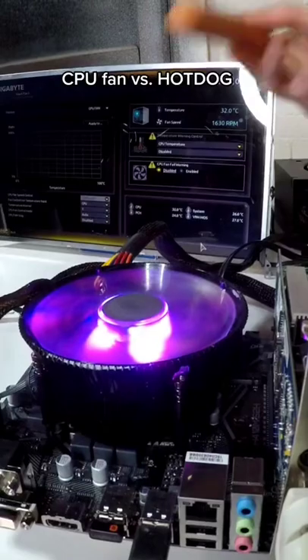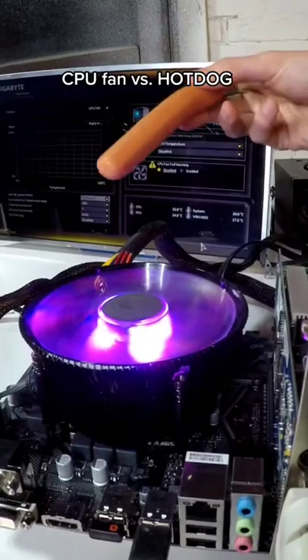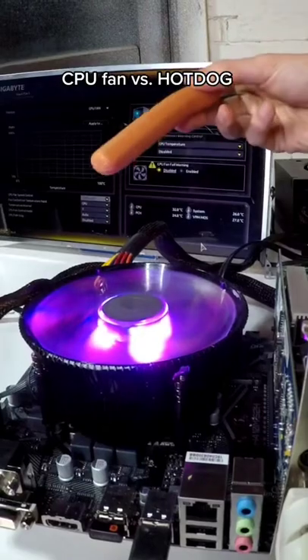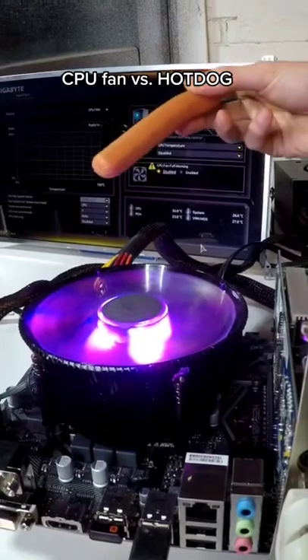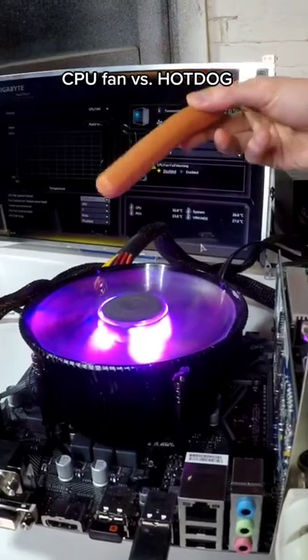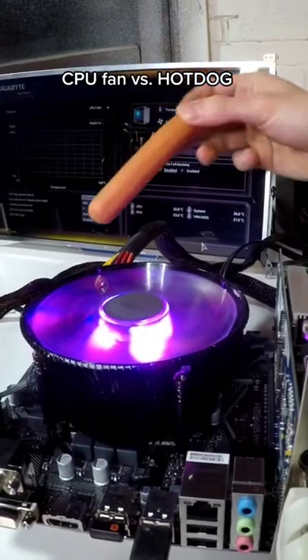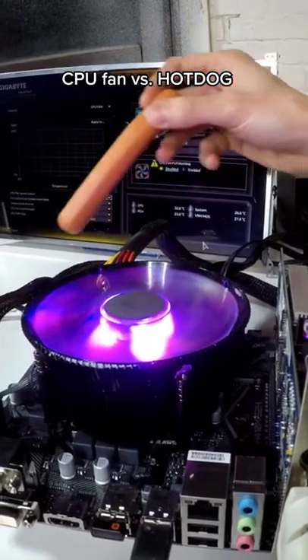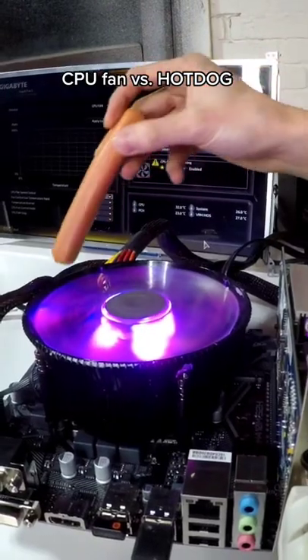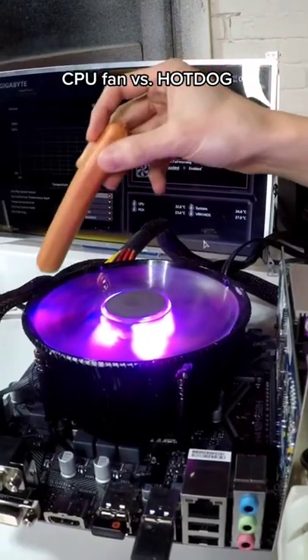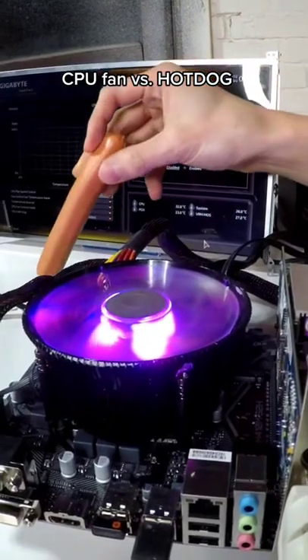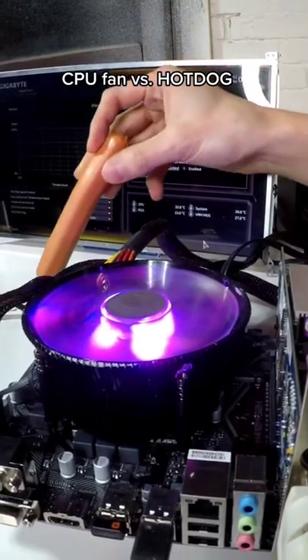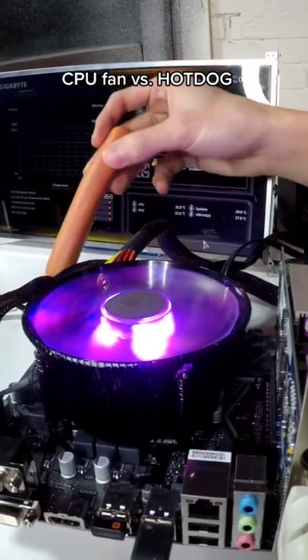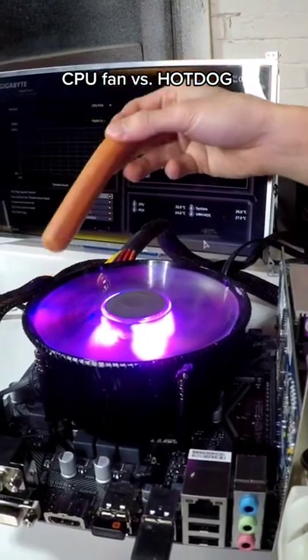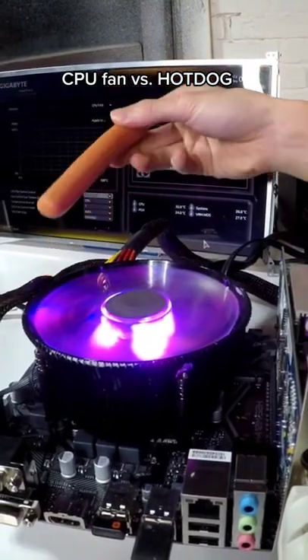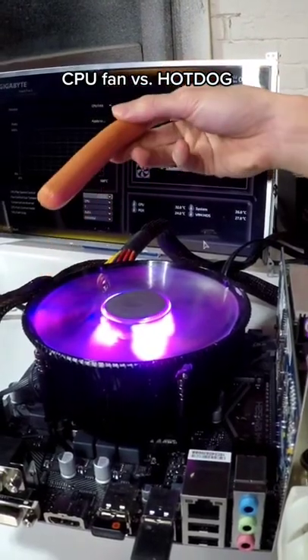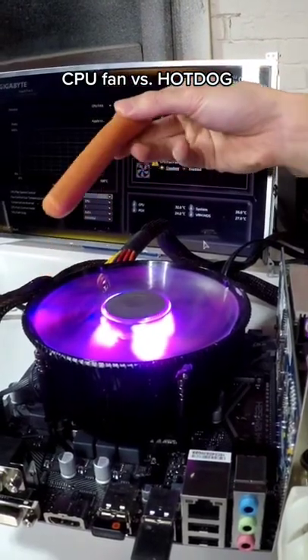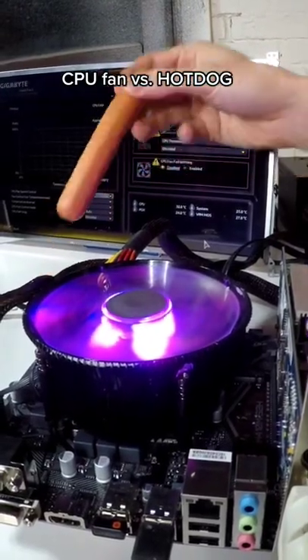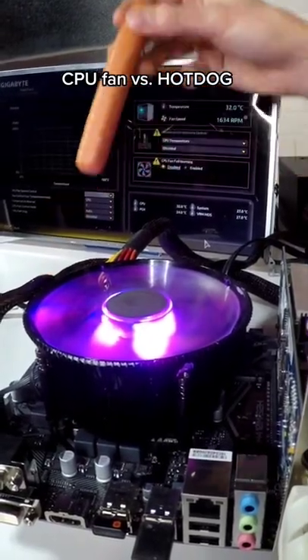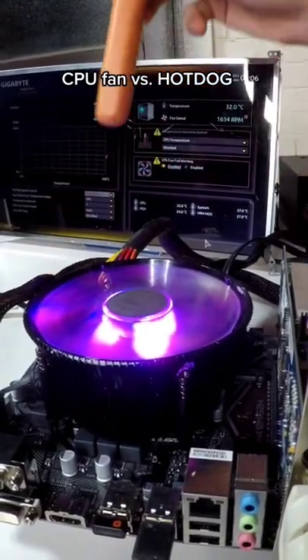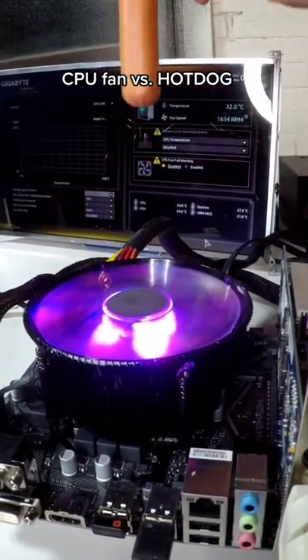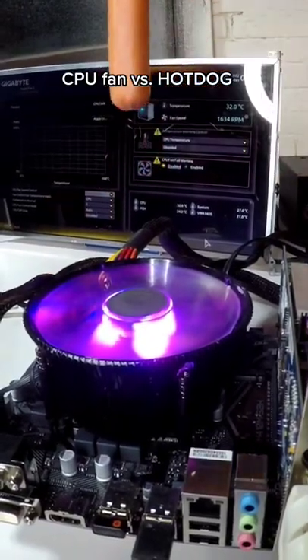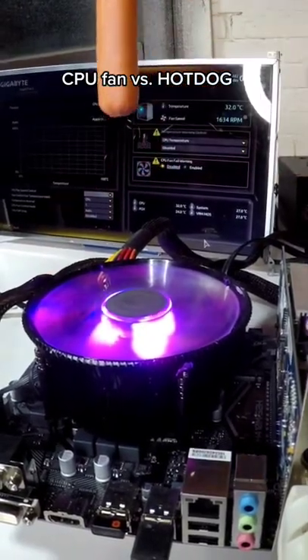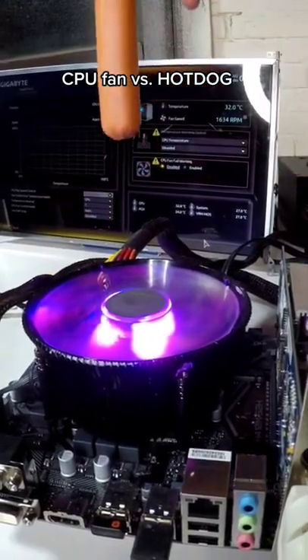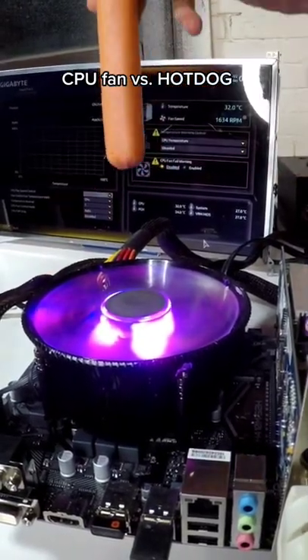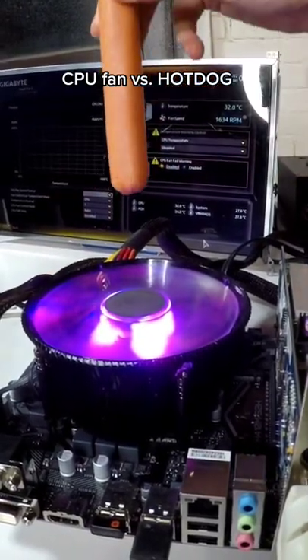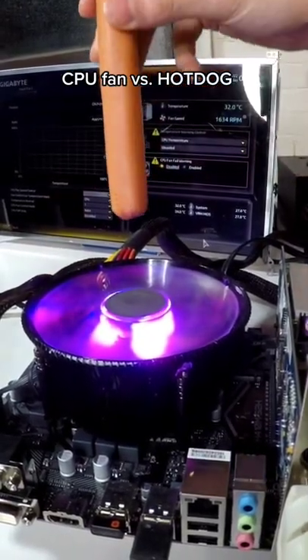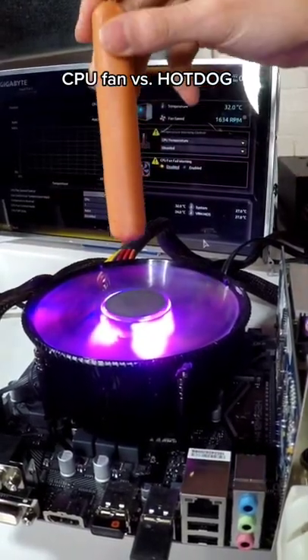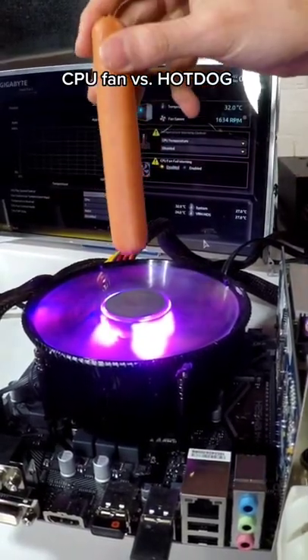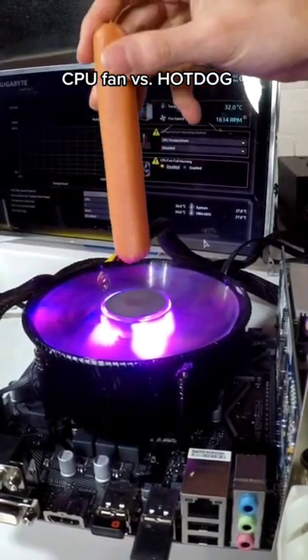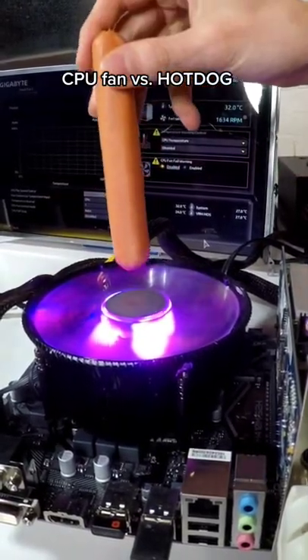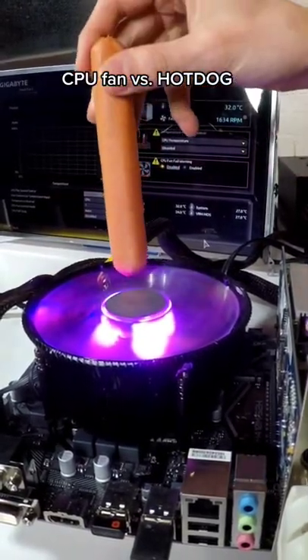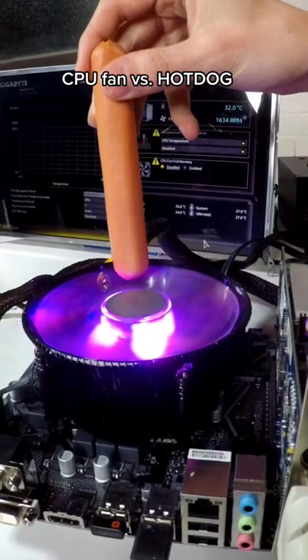How much damage can a full-speed, sharpened CPU fan do to a hotdog? Let's find out!